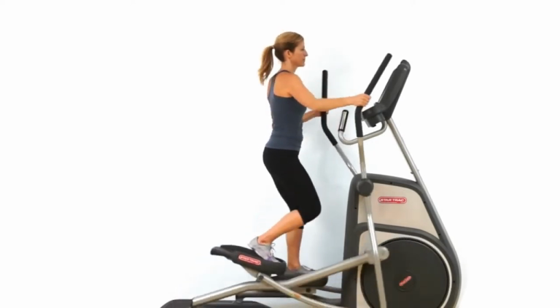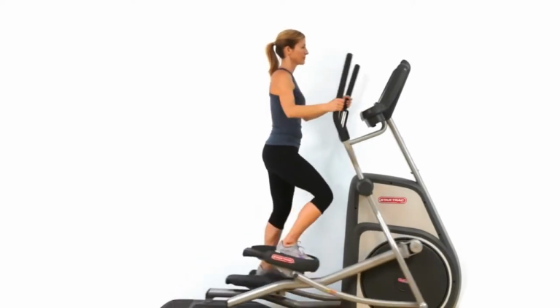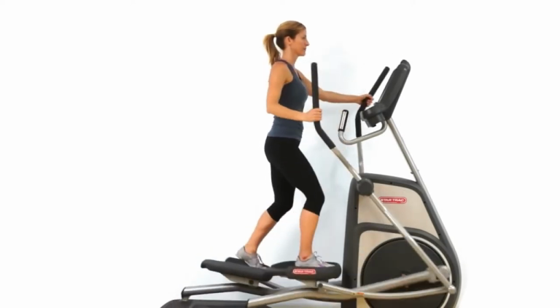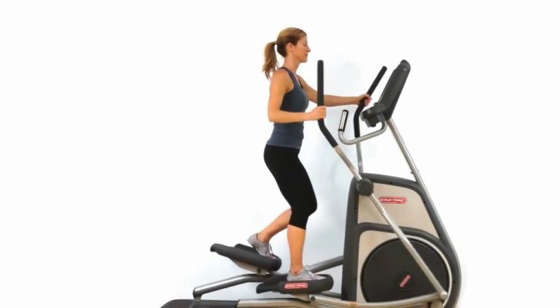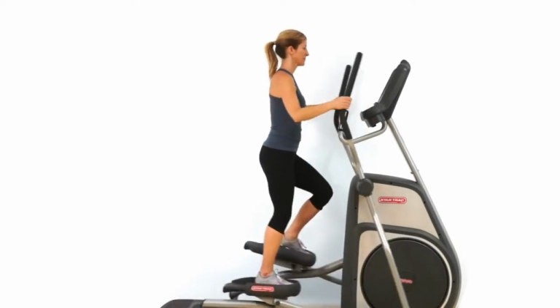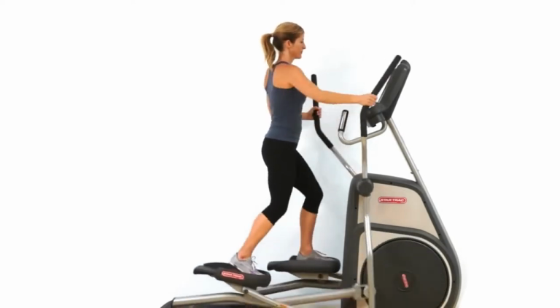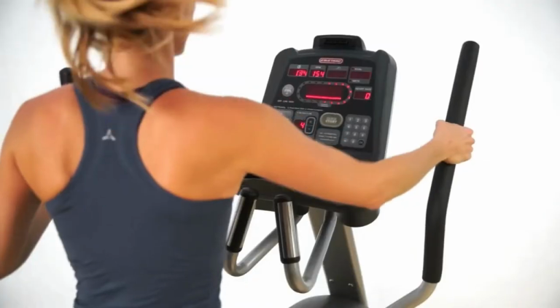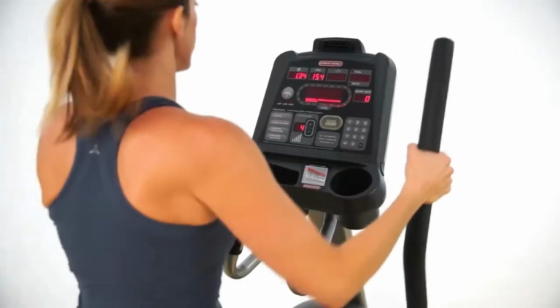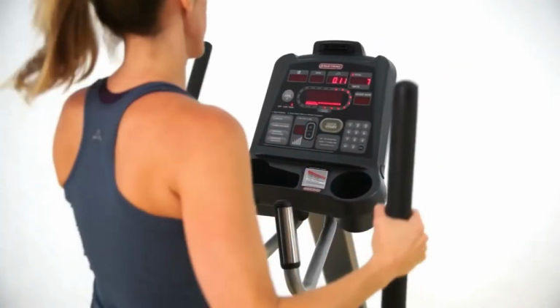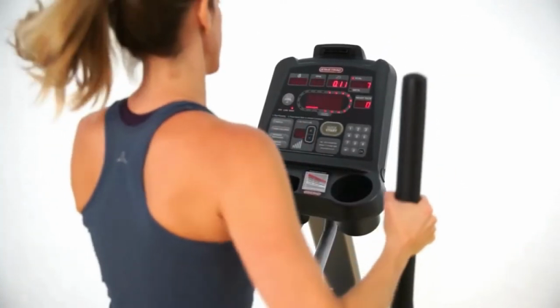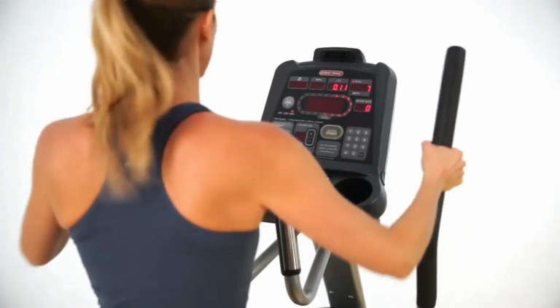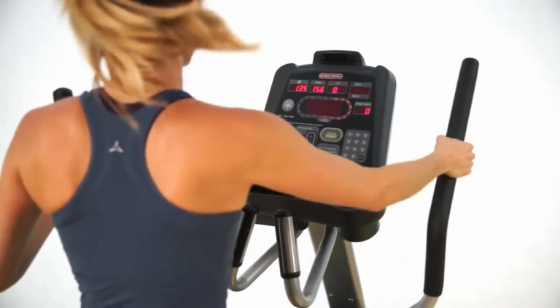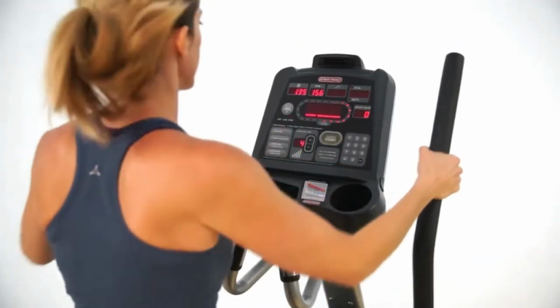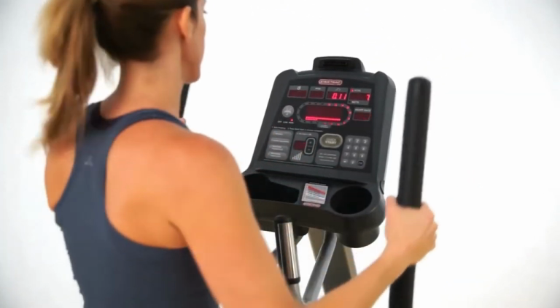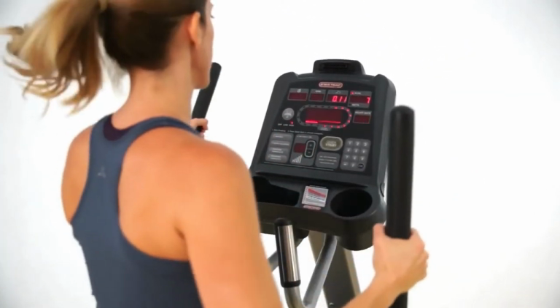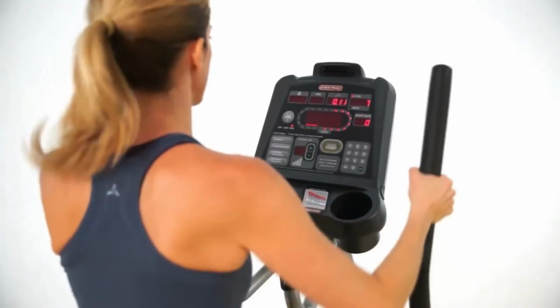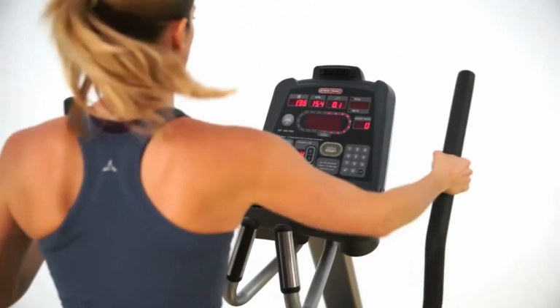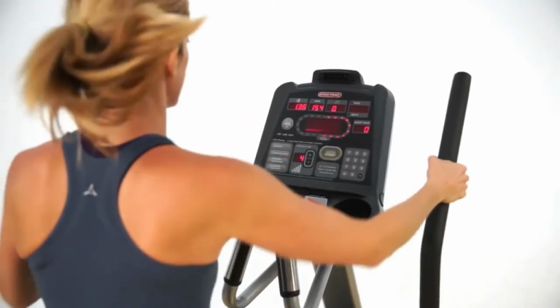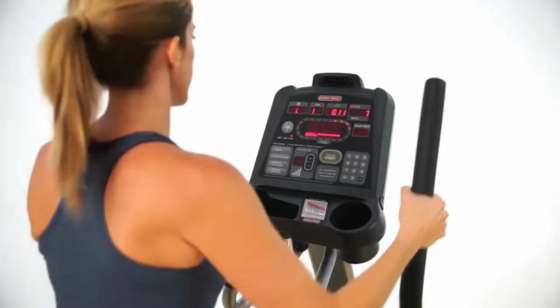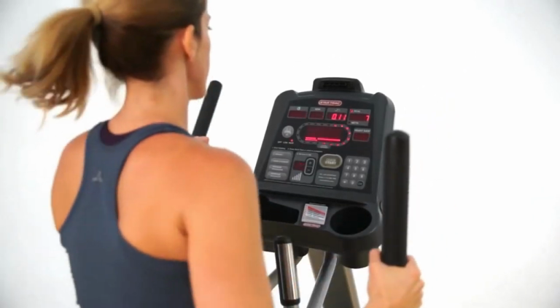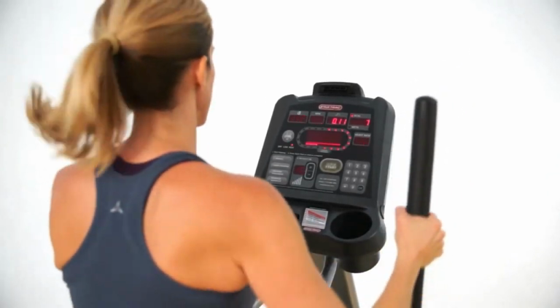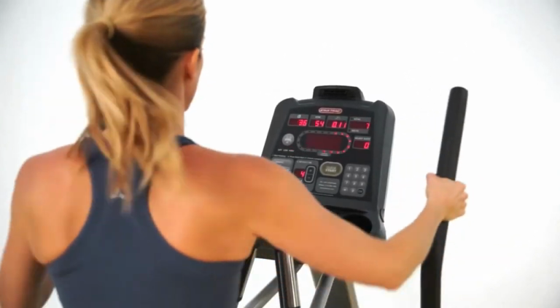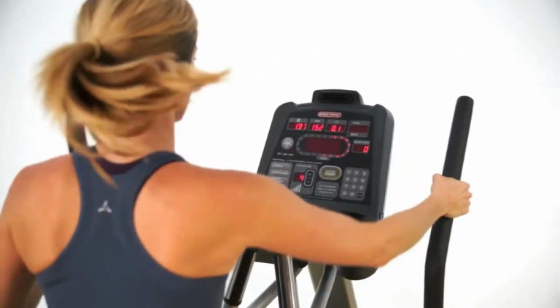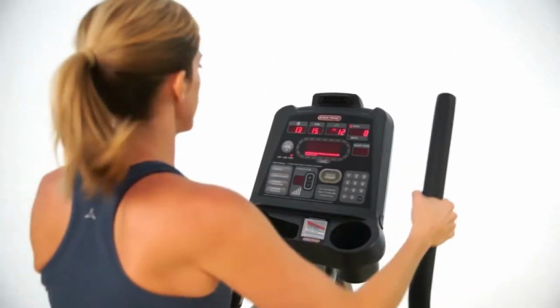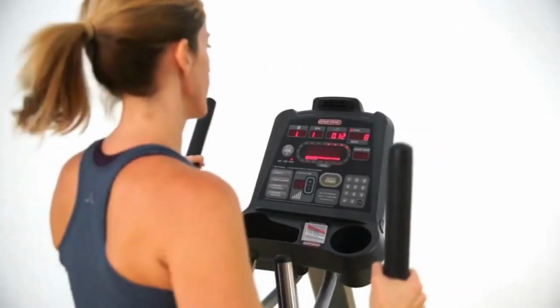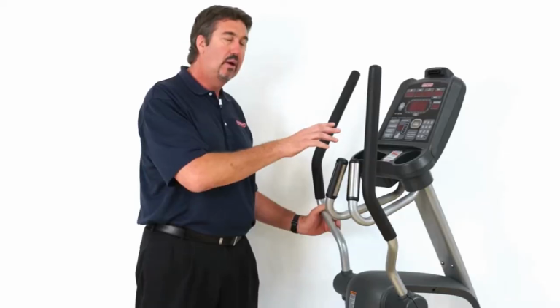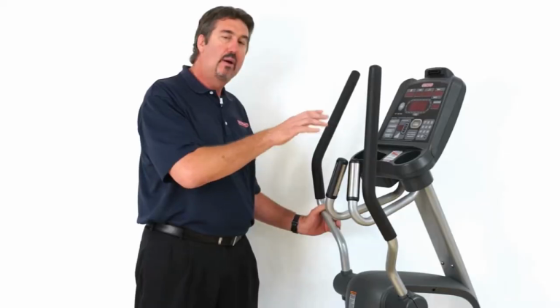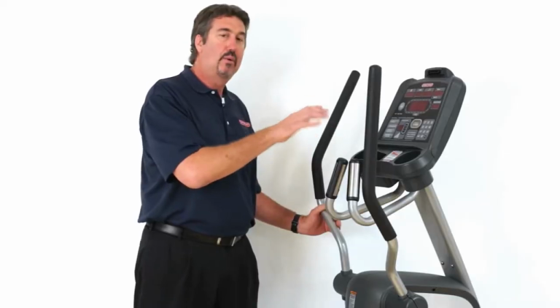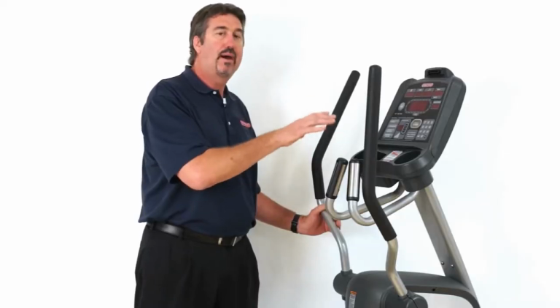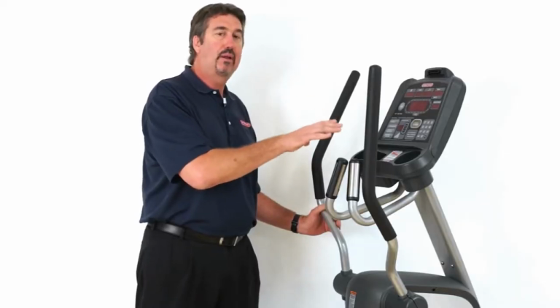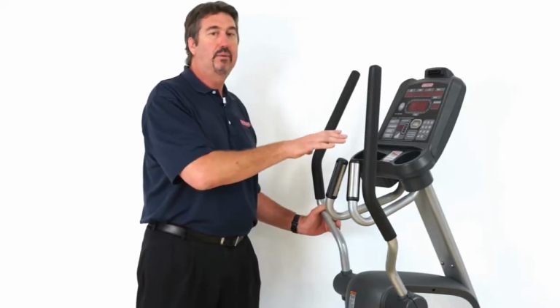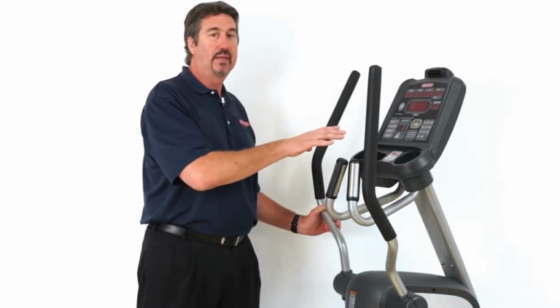Very simple display and we've really focused on the programs that people use the most. So we've kept it simple but we've kept it complete.